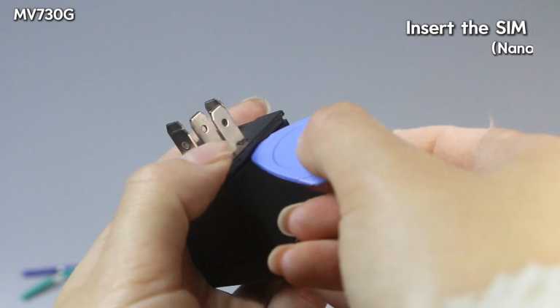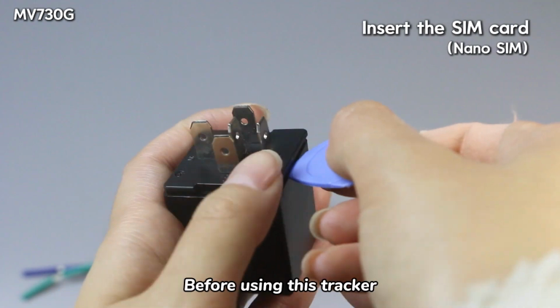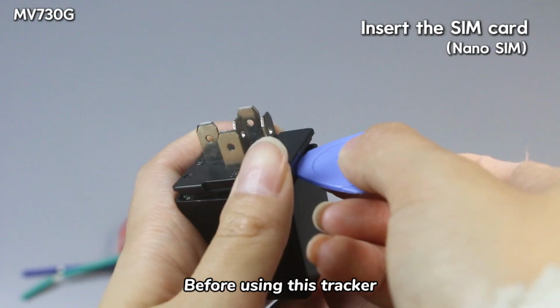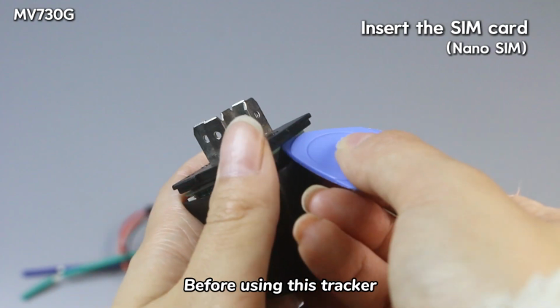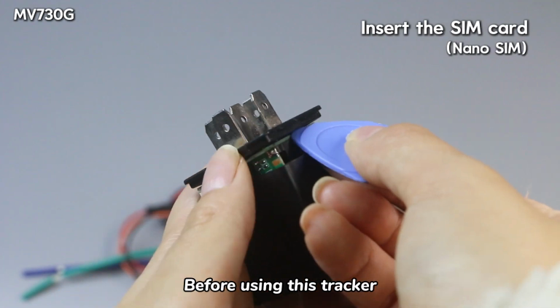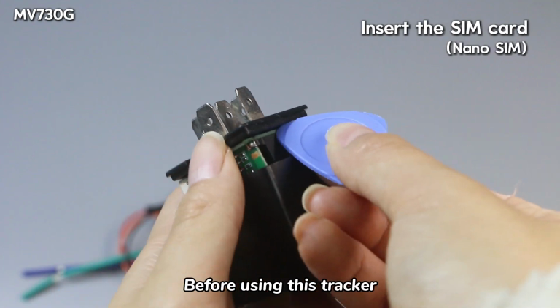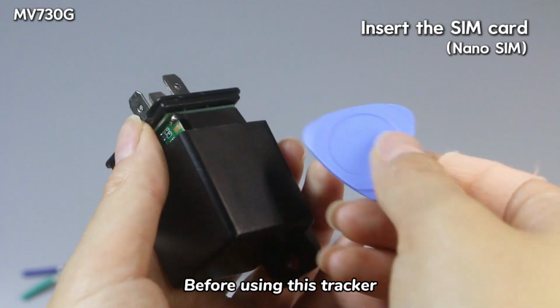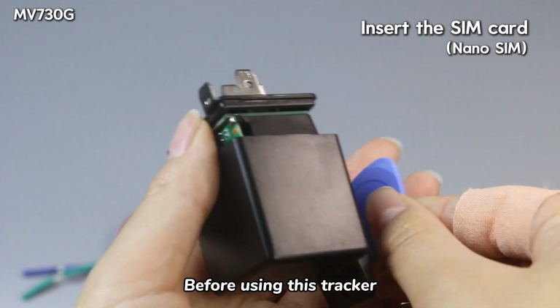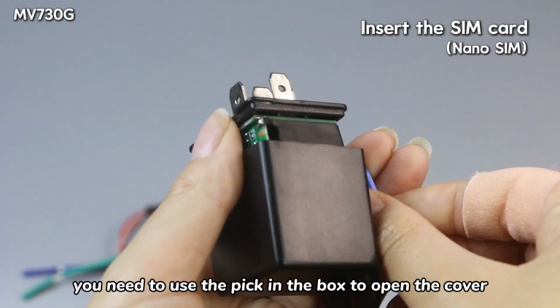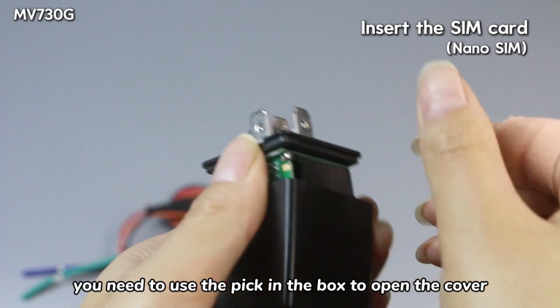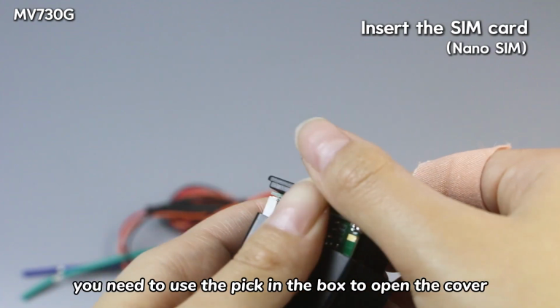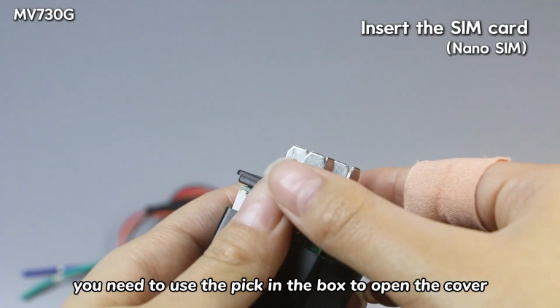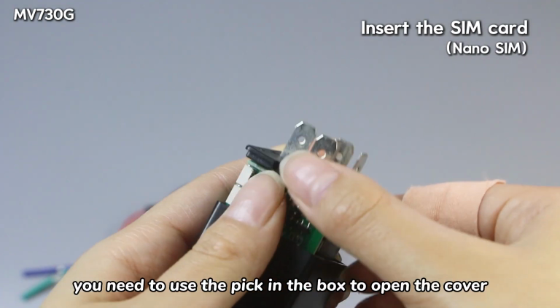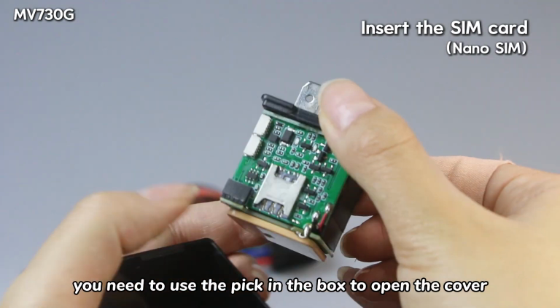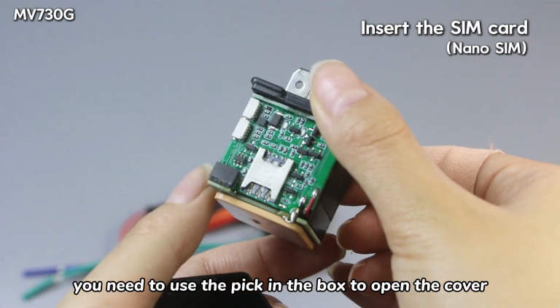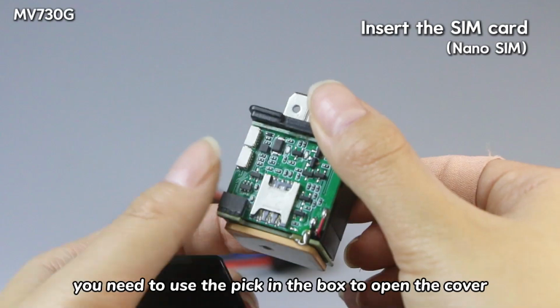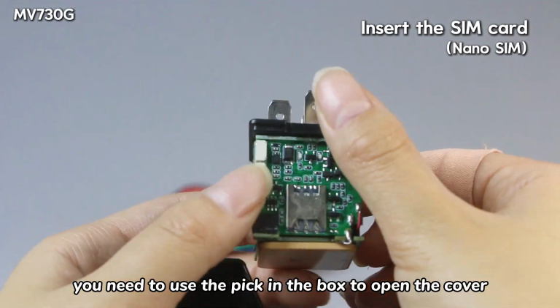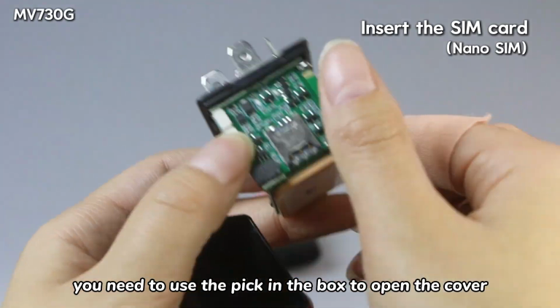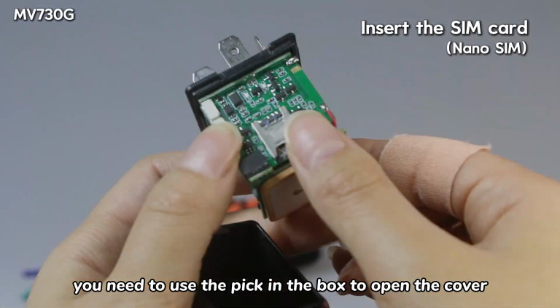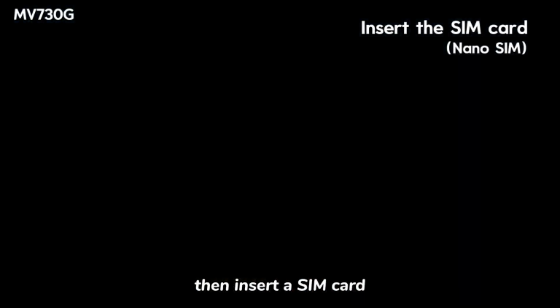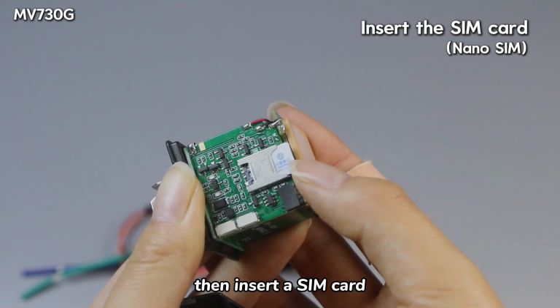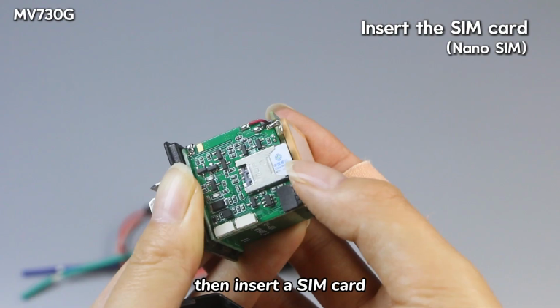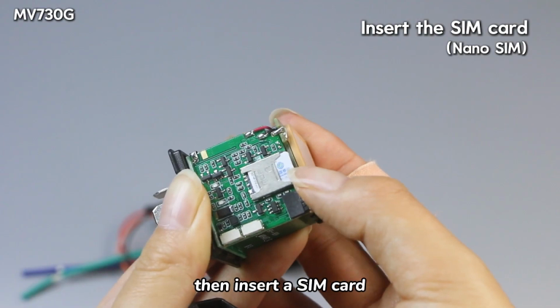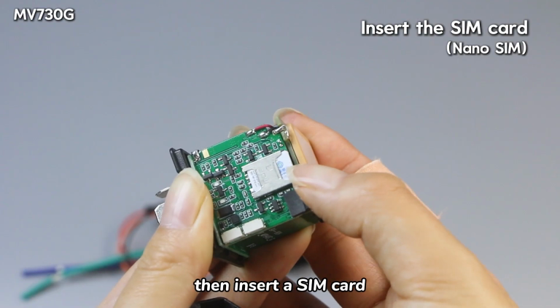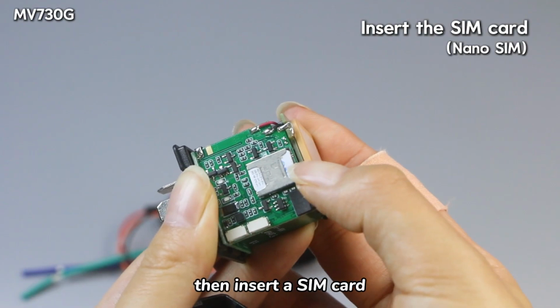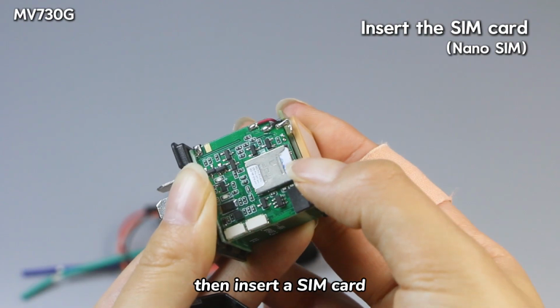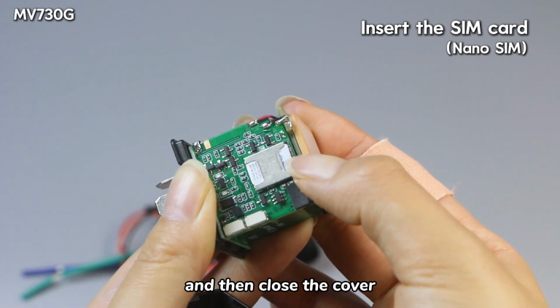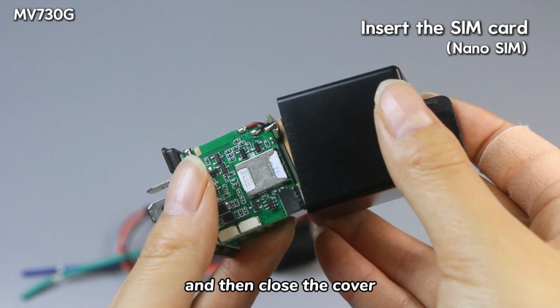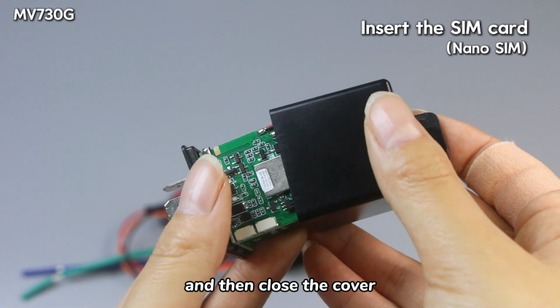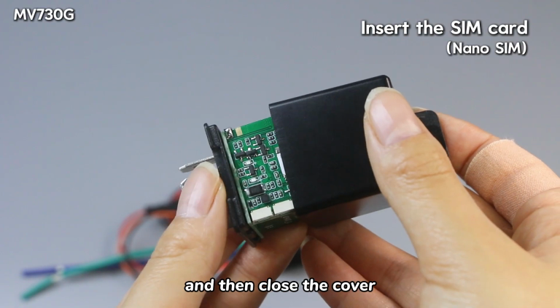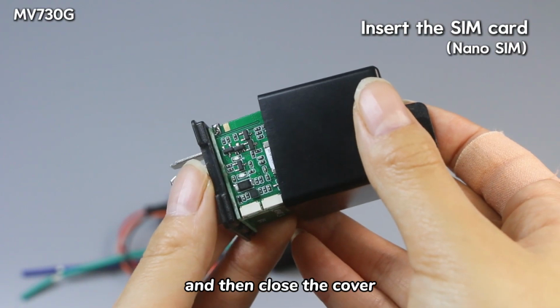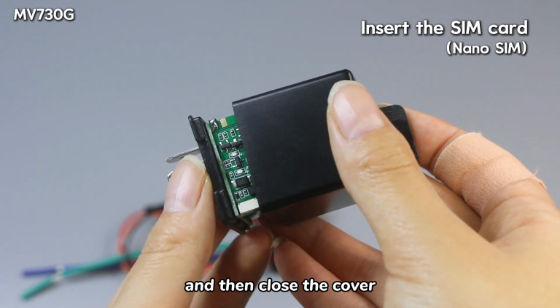Before using this tracker, you need to use the pick-in-the-box to open the cover, then insert a SIM card, and then close the cover.